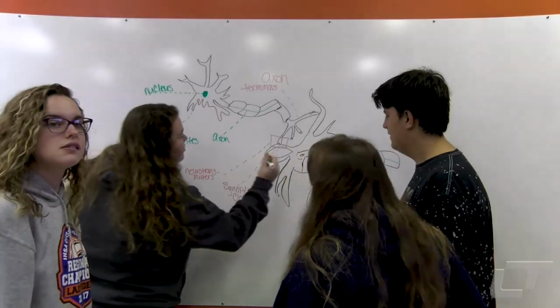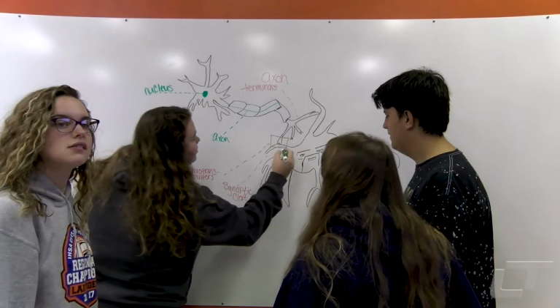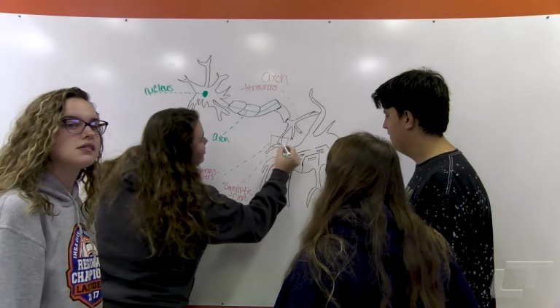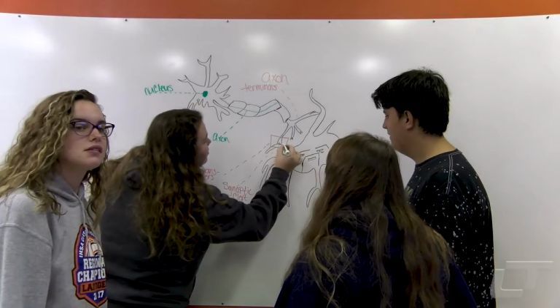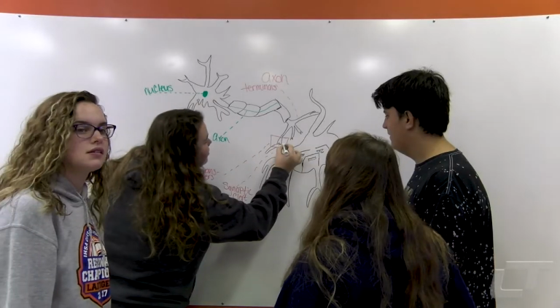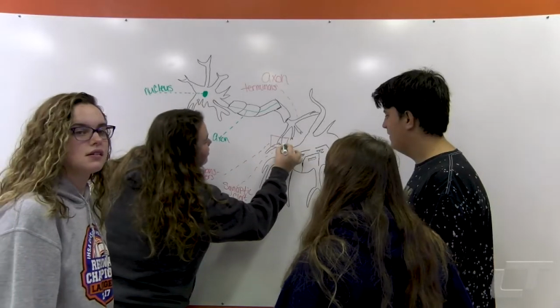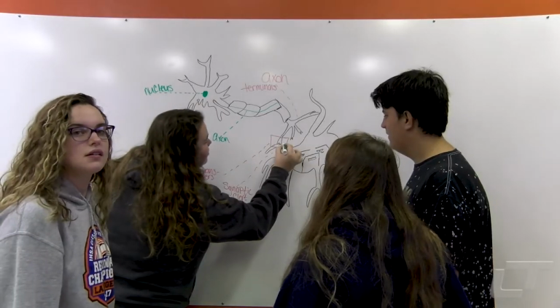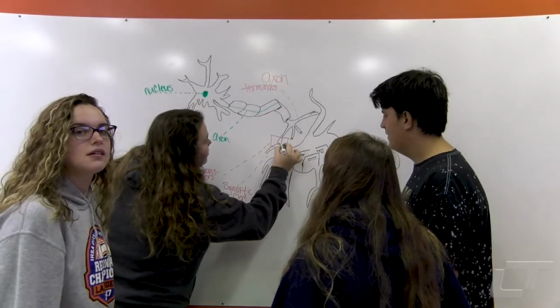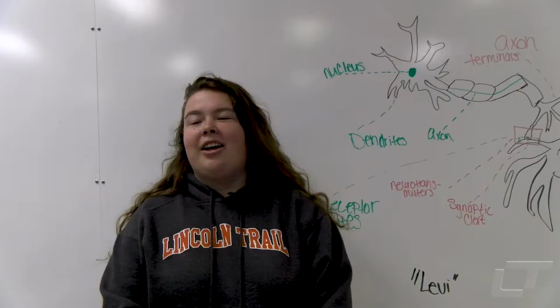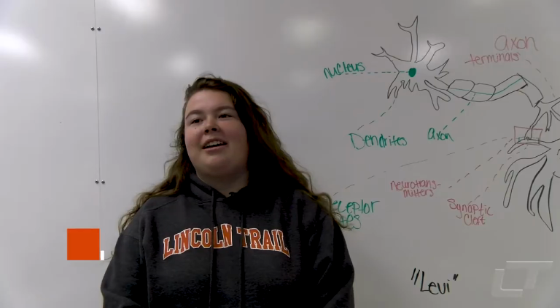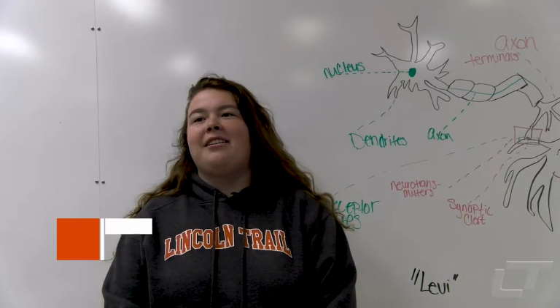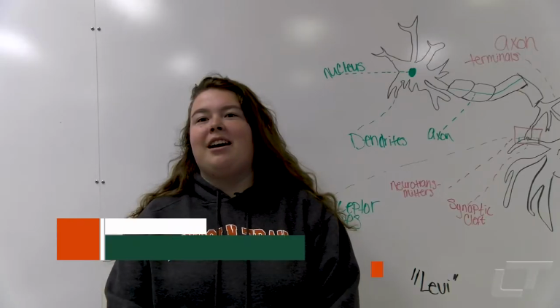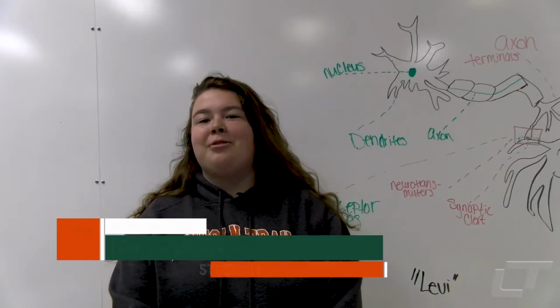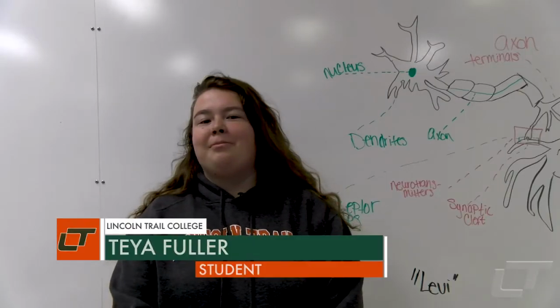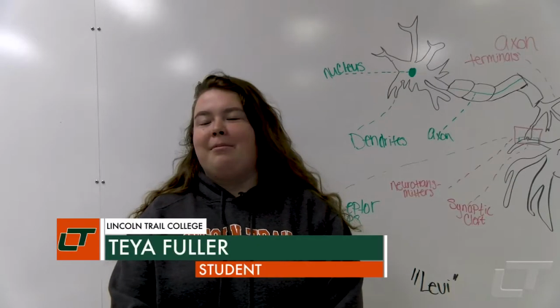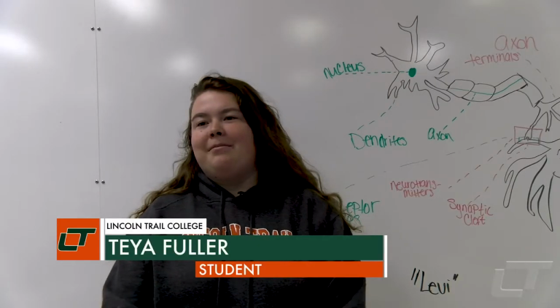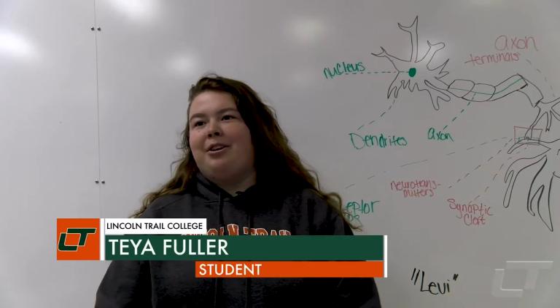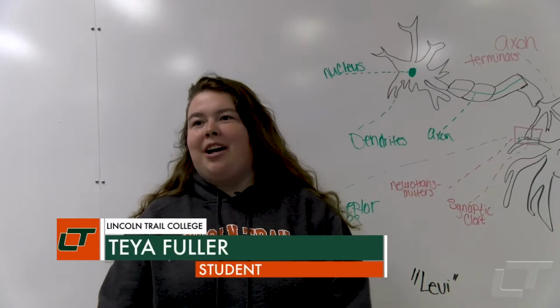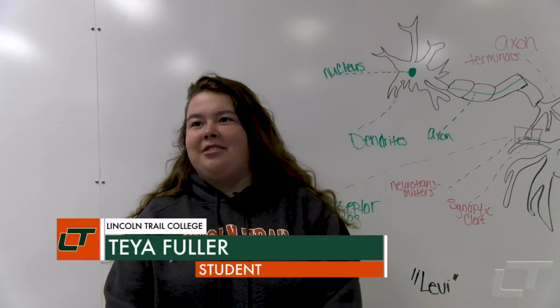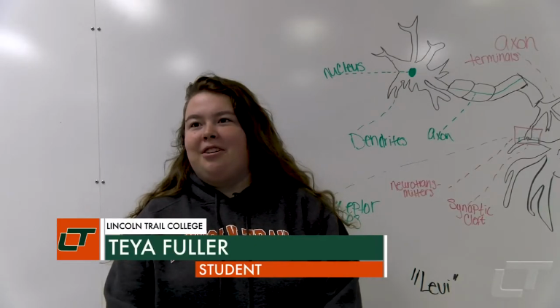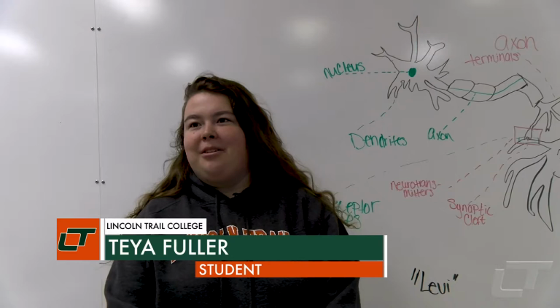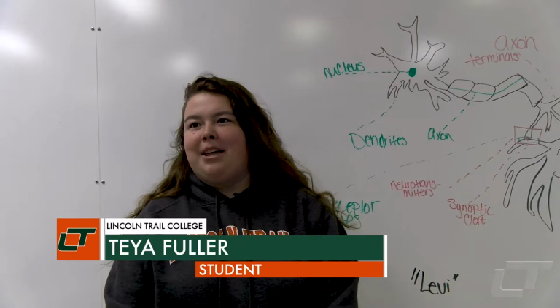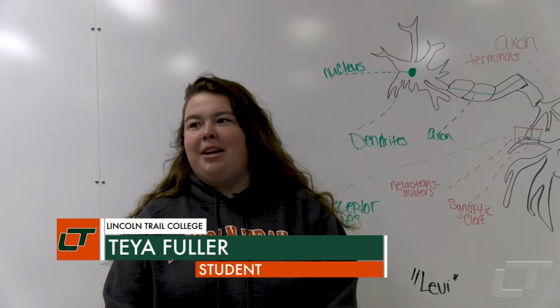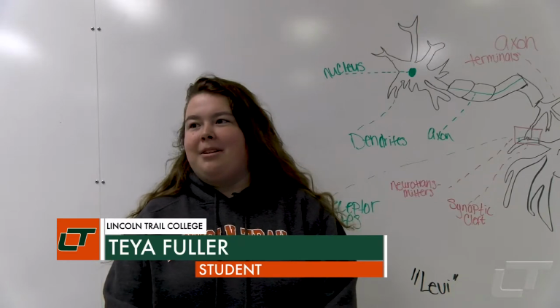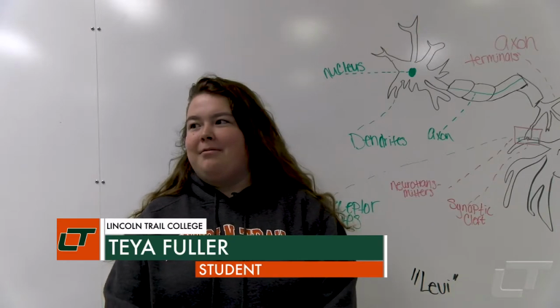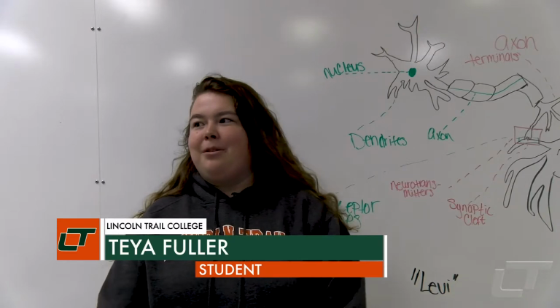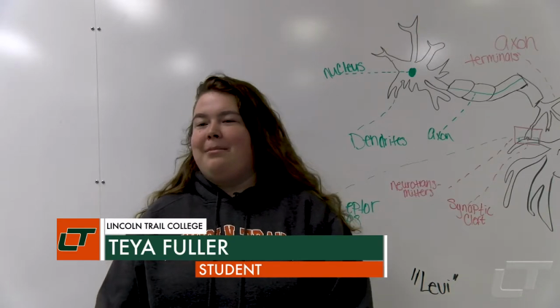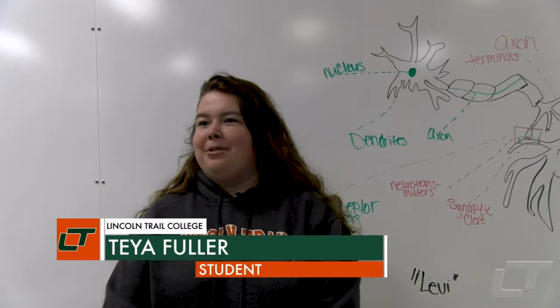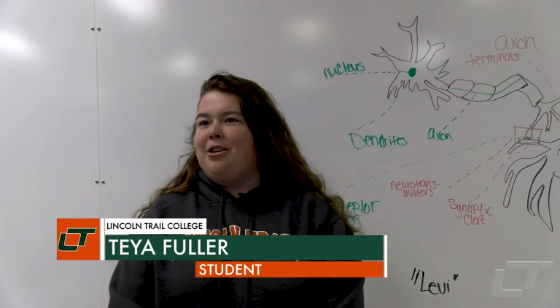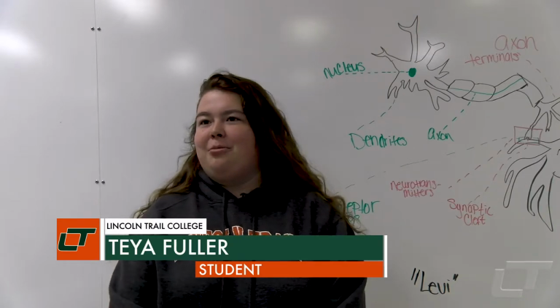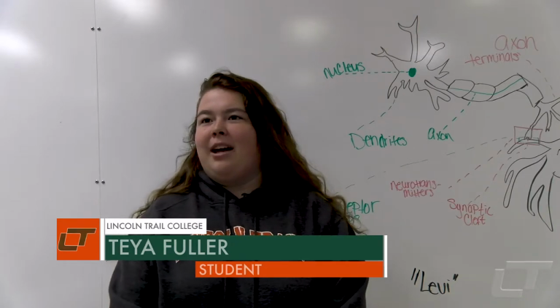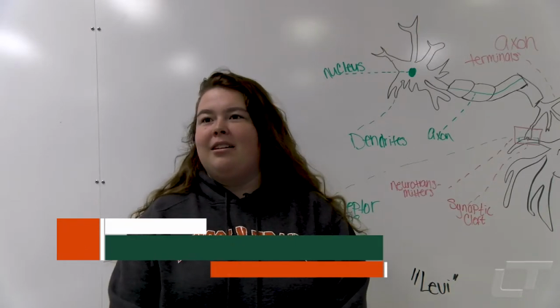Tia Fuller is in Thorson's class. She says she likes it. Bigger classes aren't really her thing, but 40 people is not too bad. And they're able to get more opinions with more people.